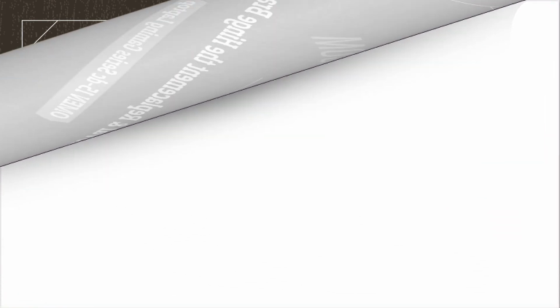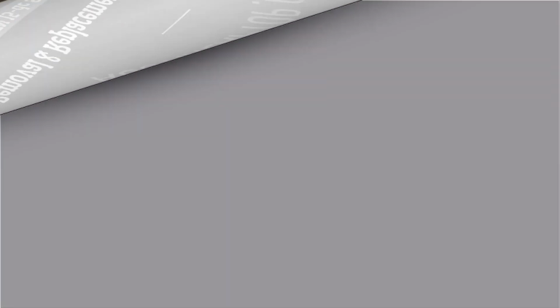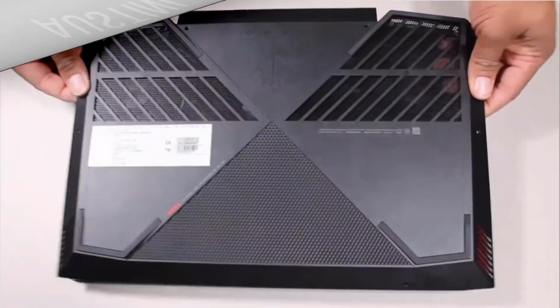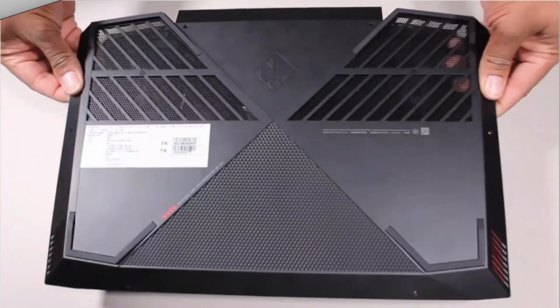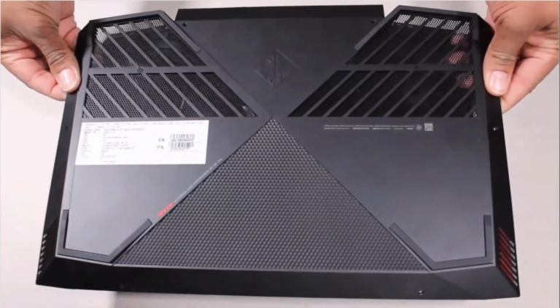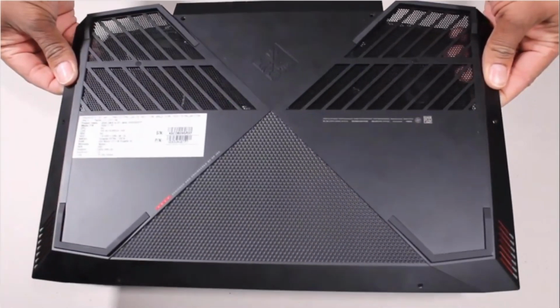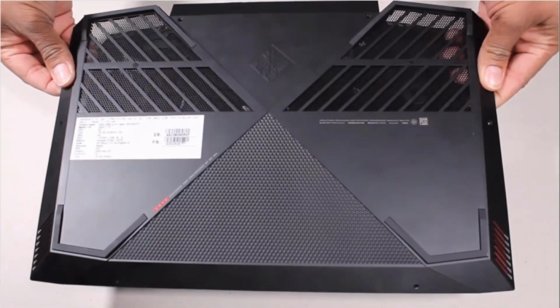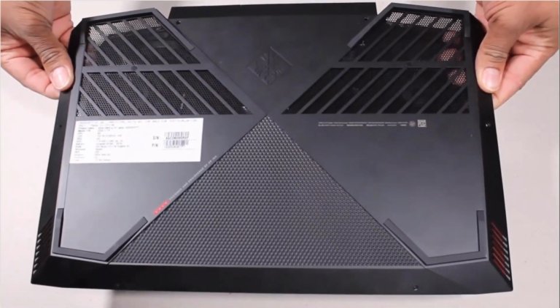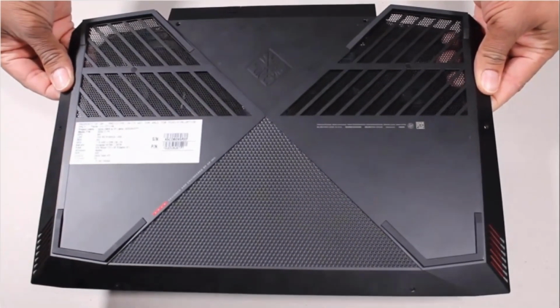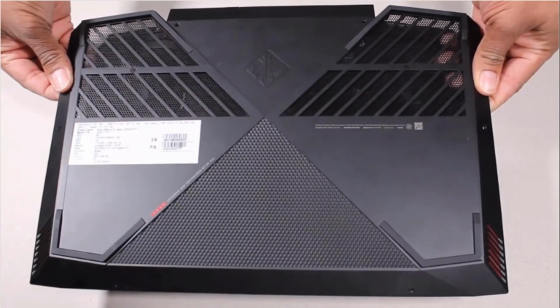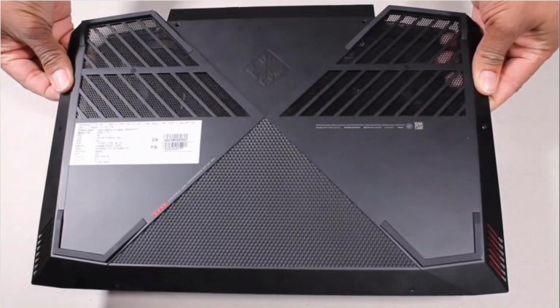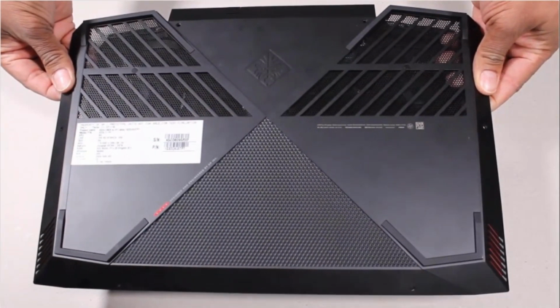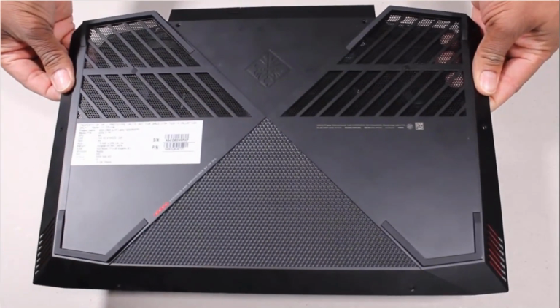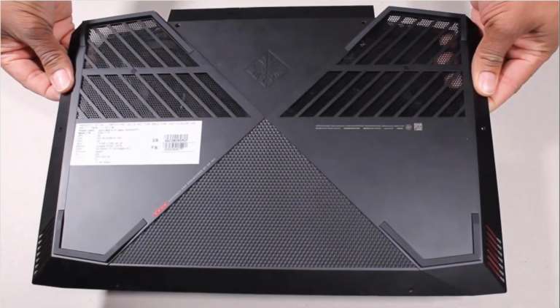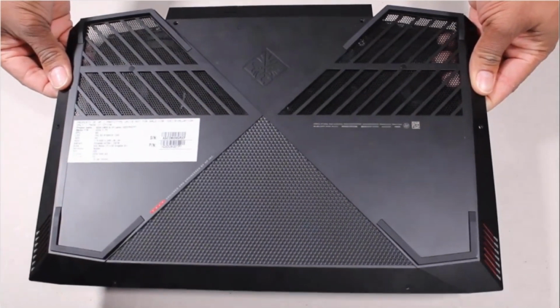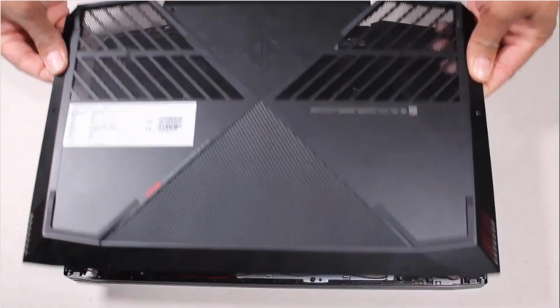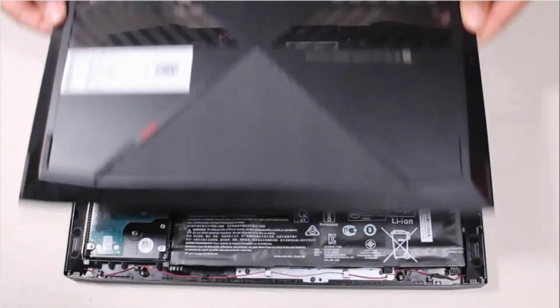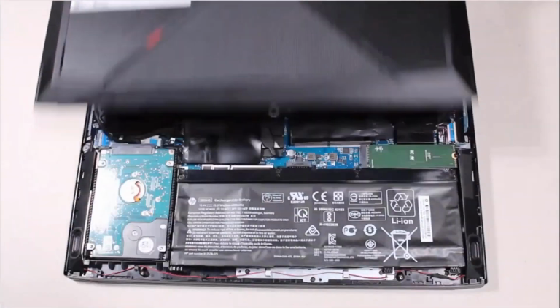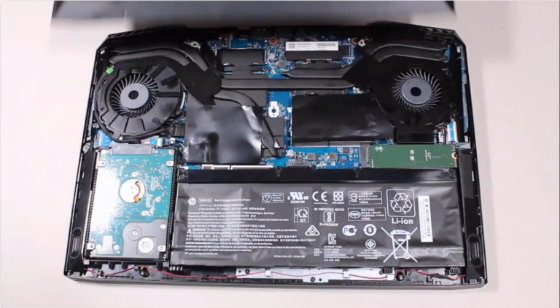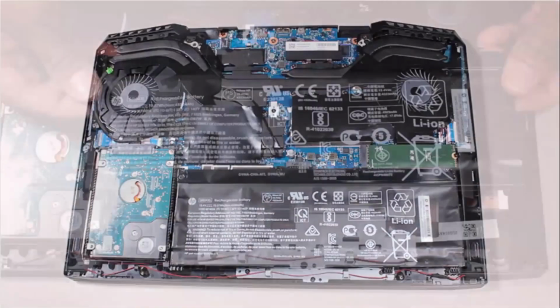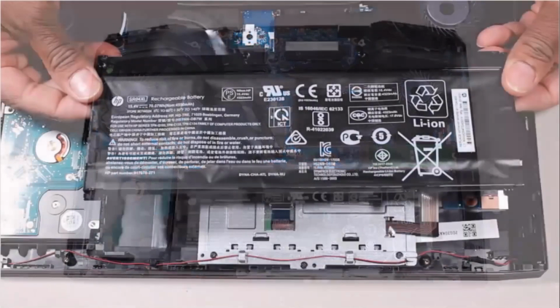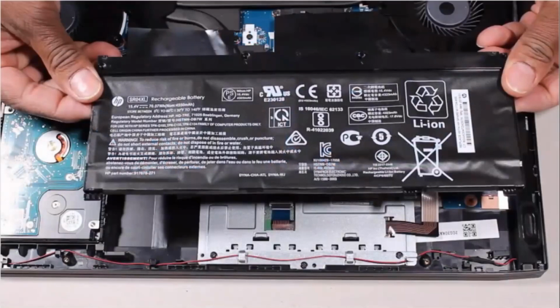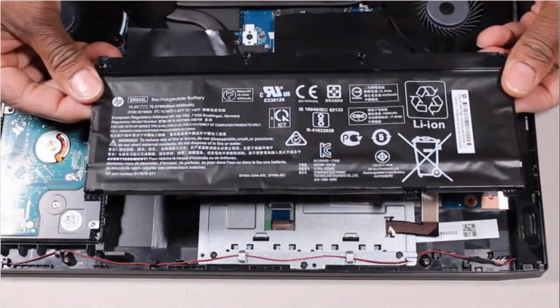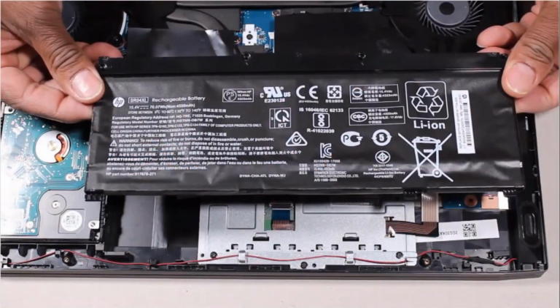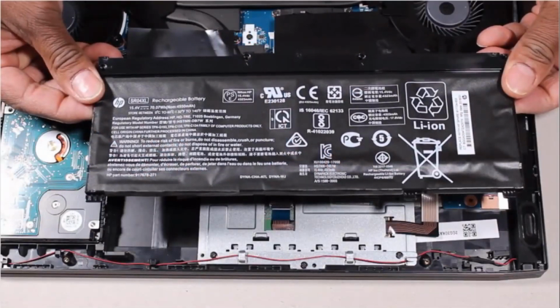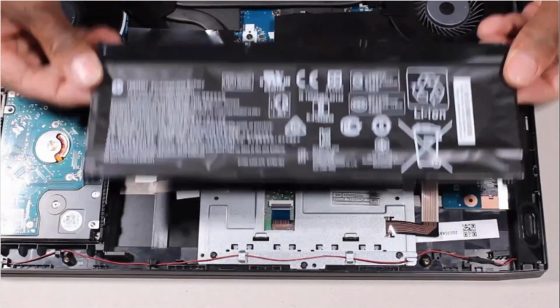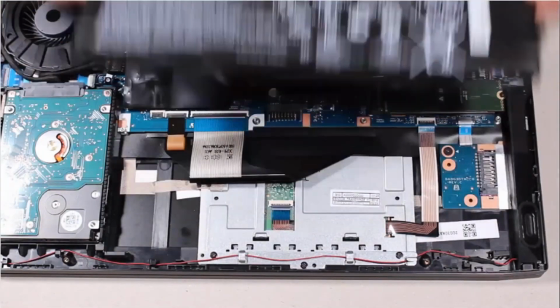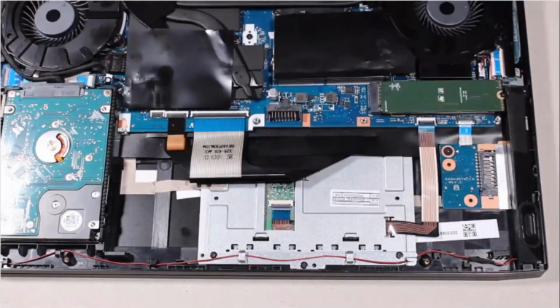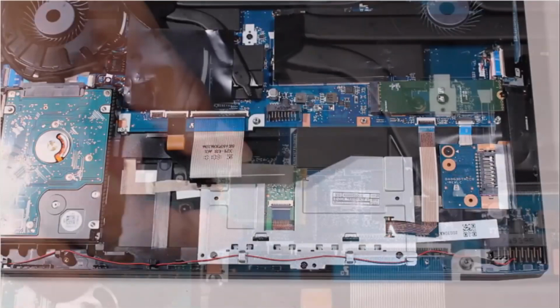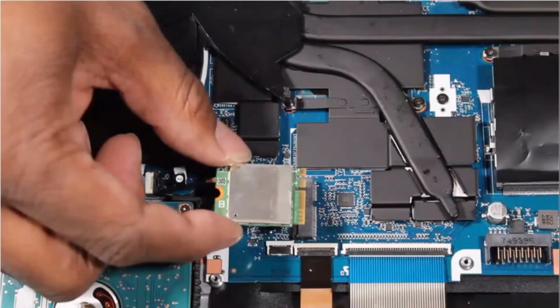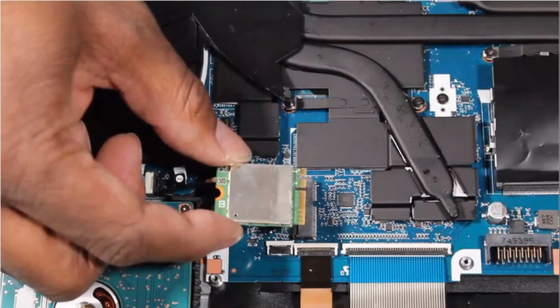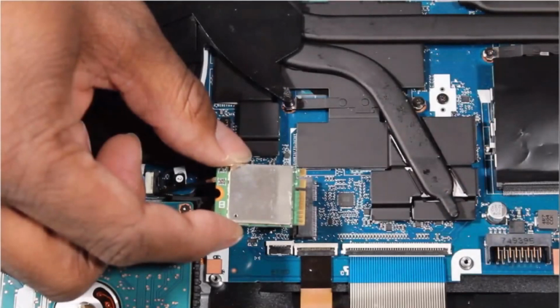Before you begin, remove the base enclosure, battery, and wireless module.